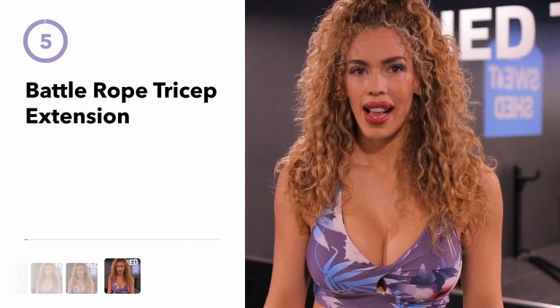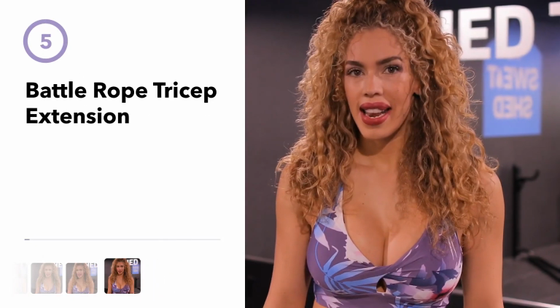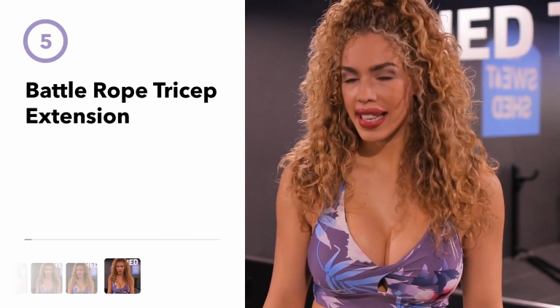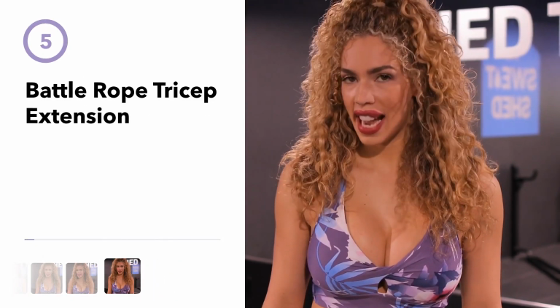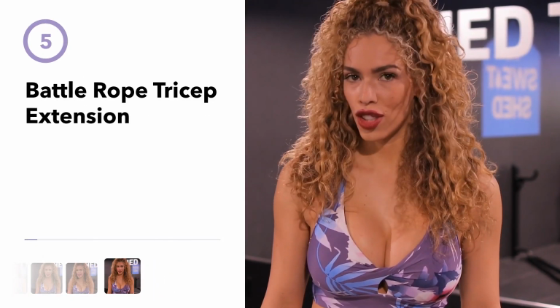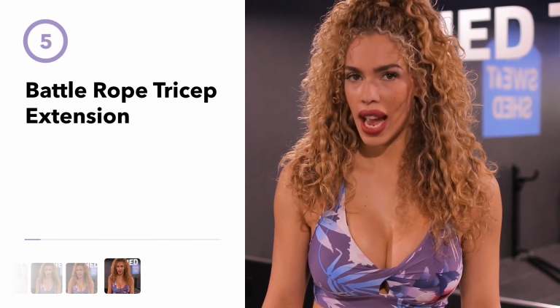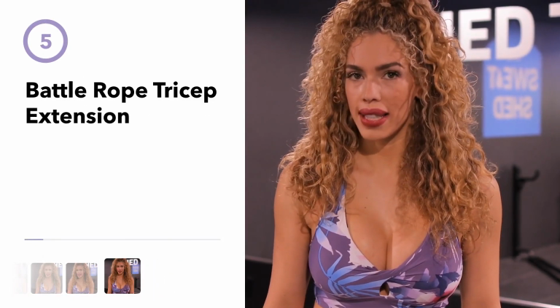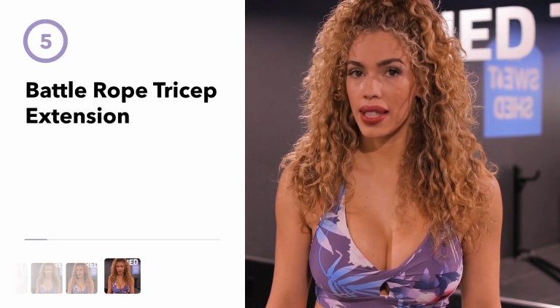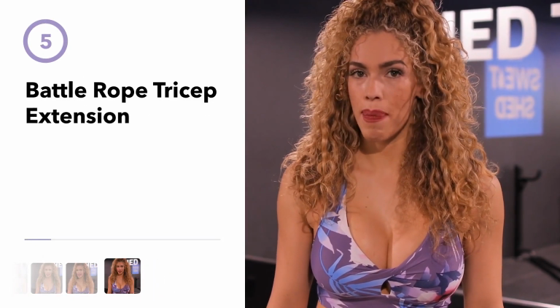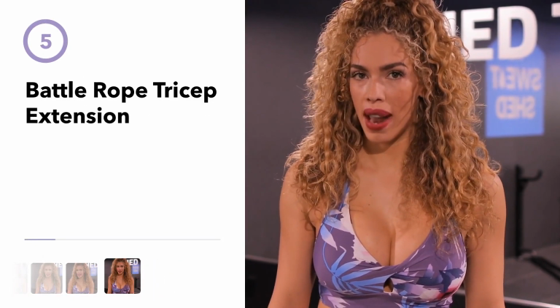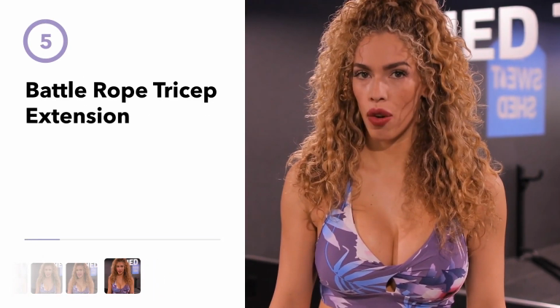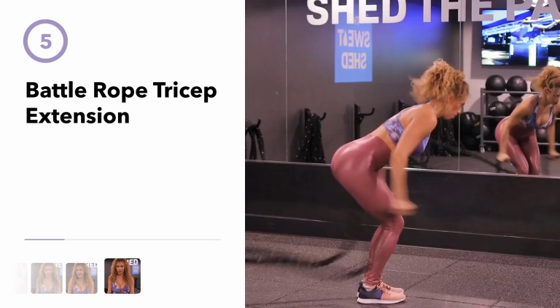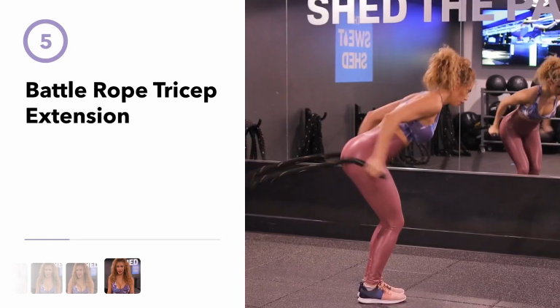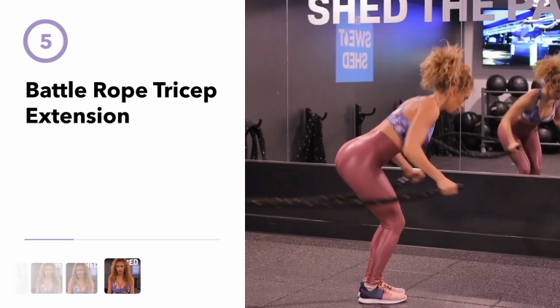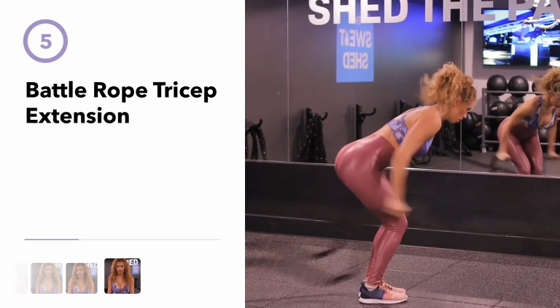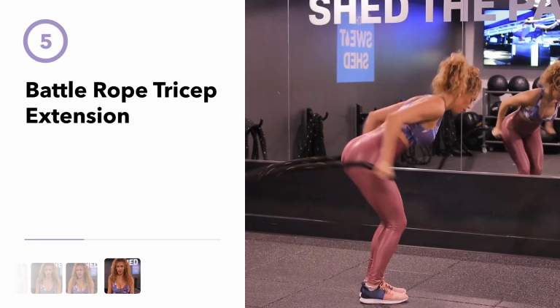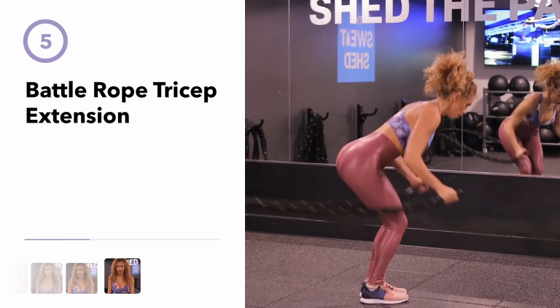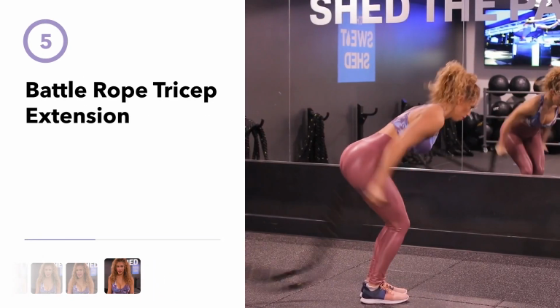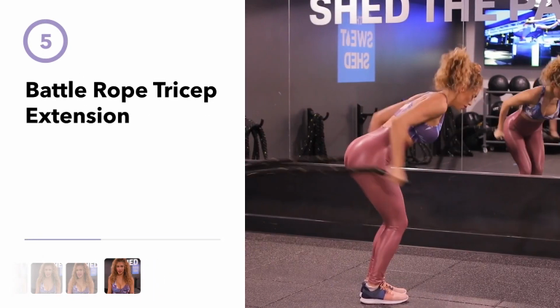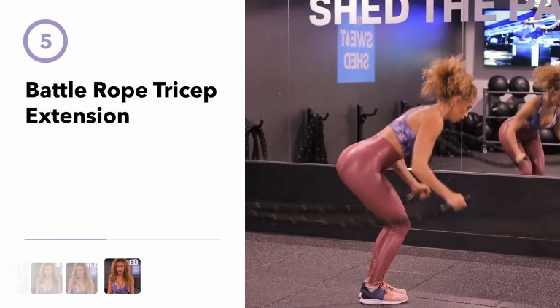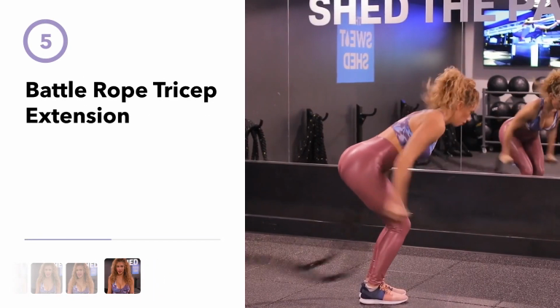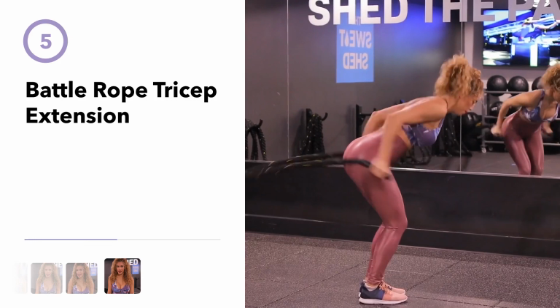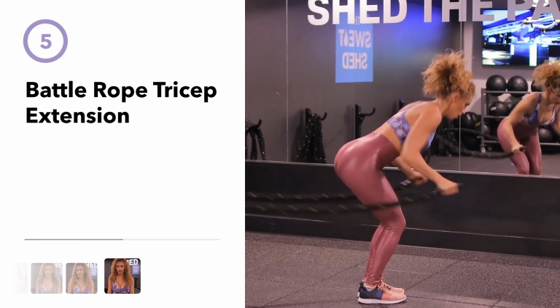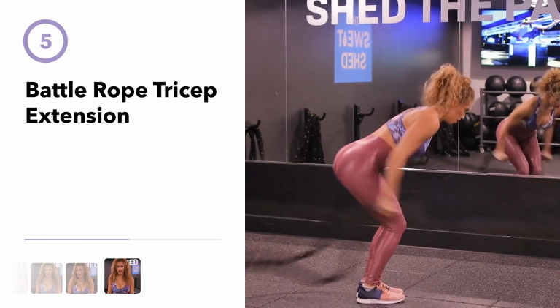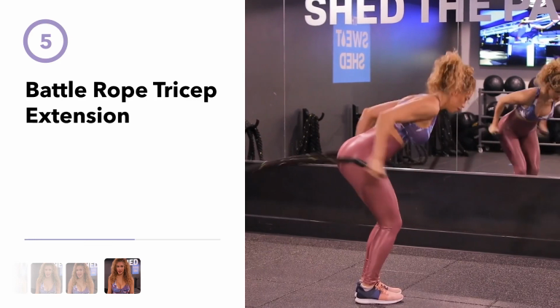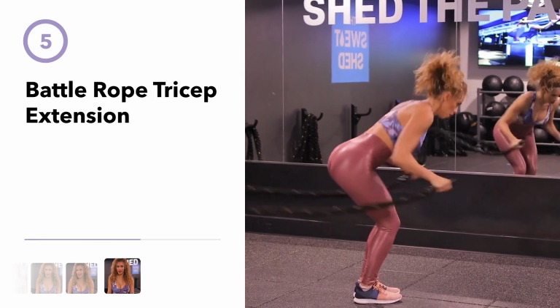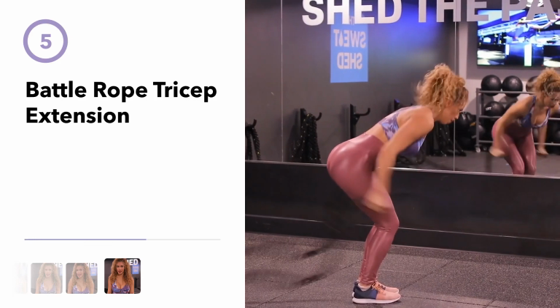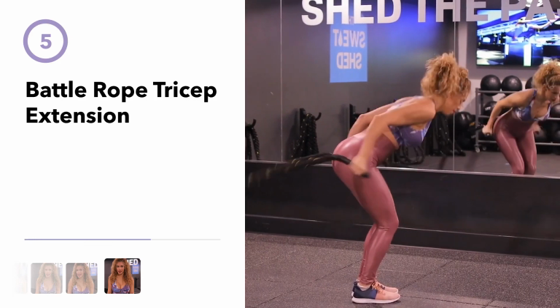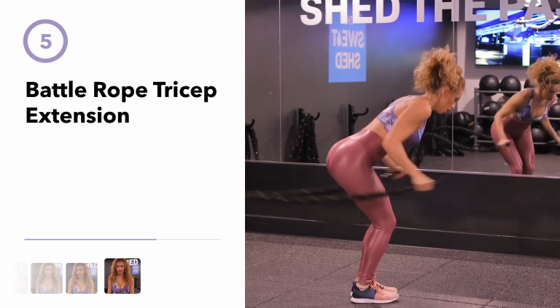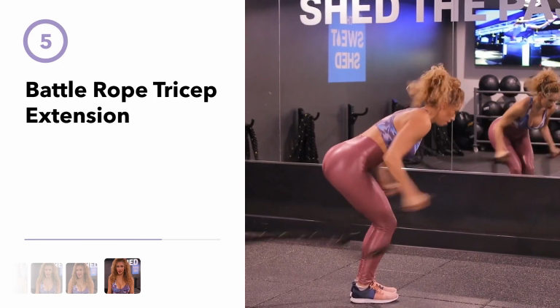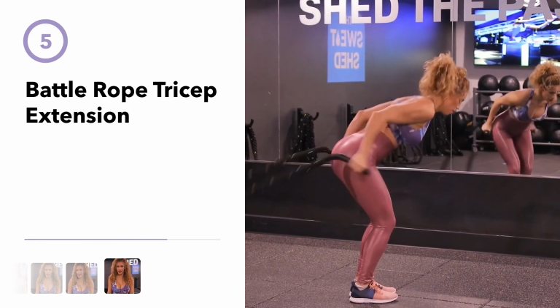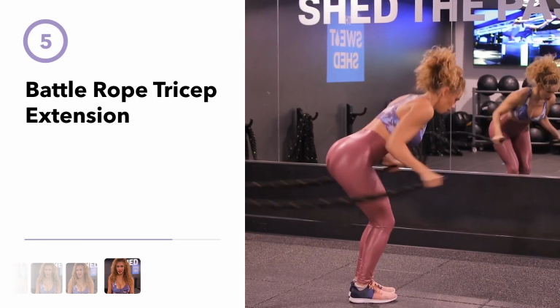Next exercise is a battle rope tricep extension which will target your triceps and your core.